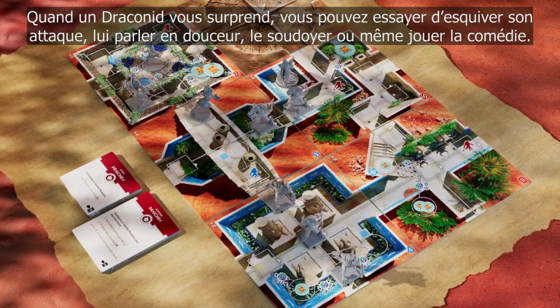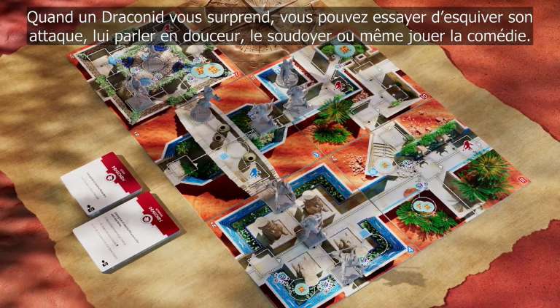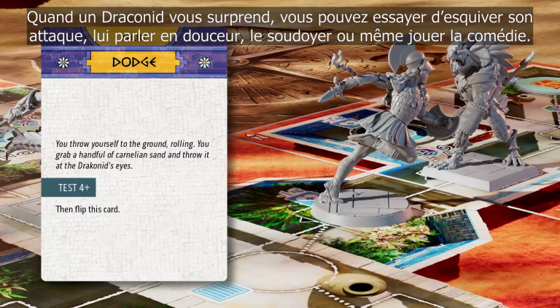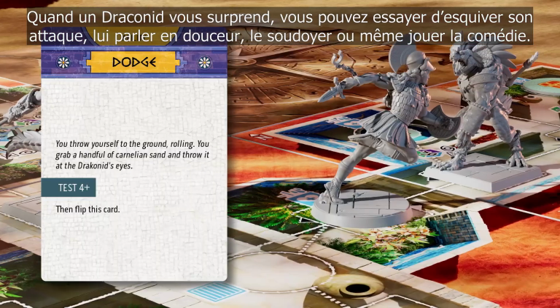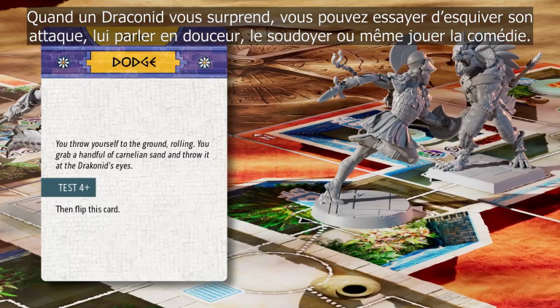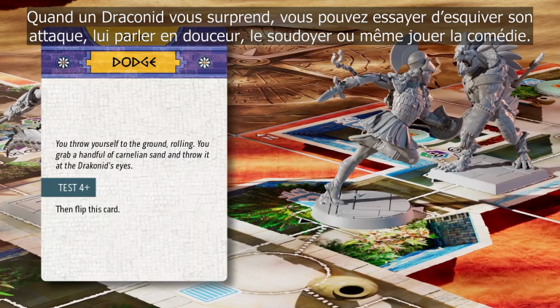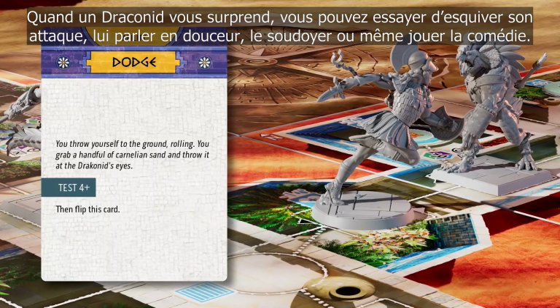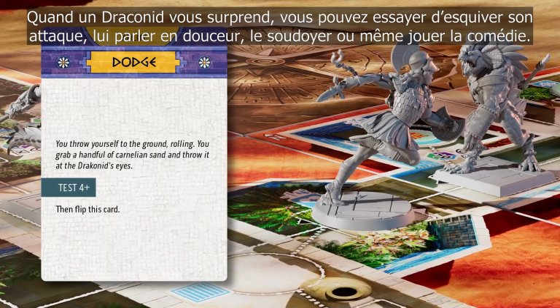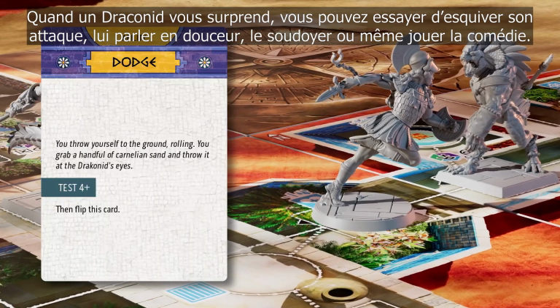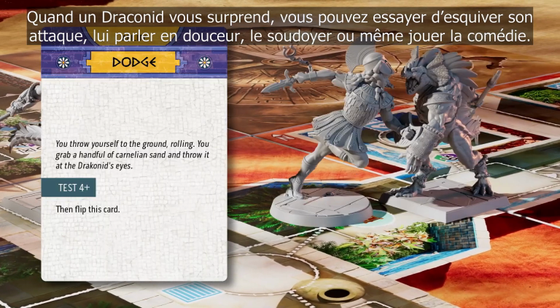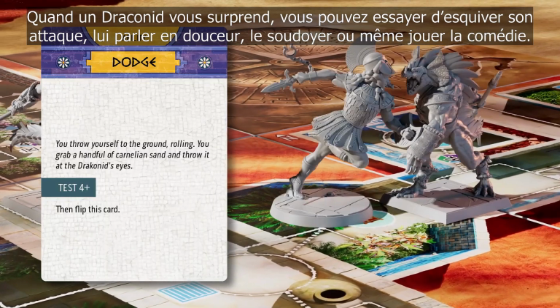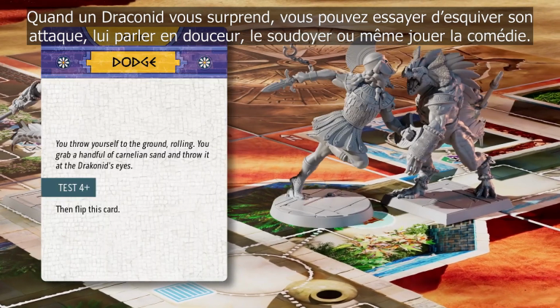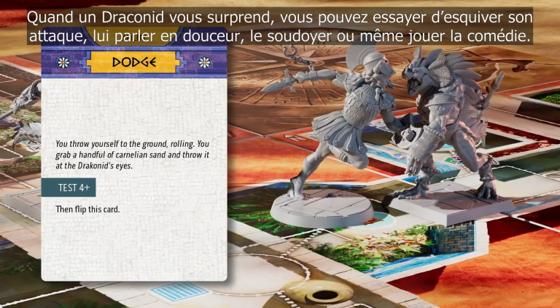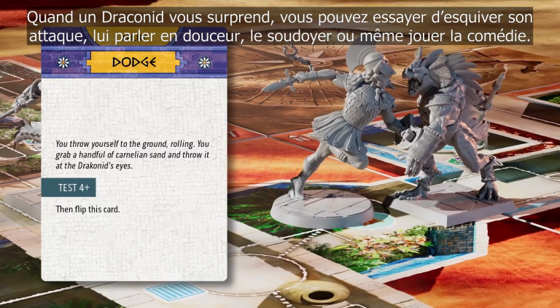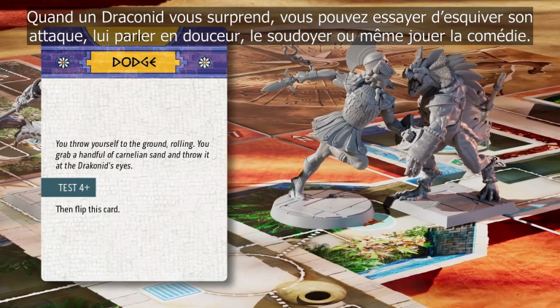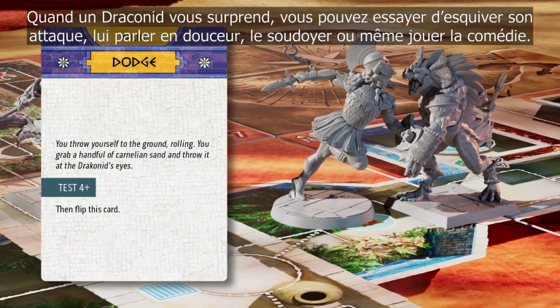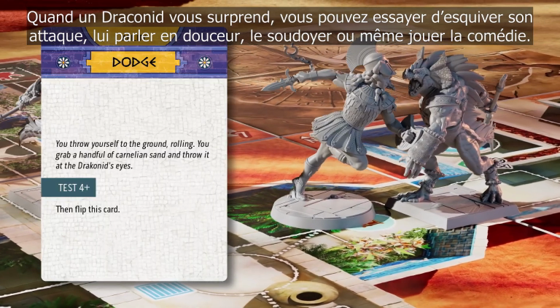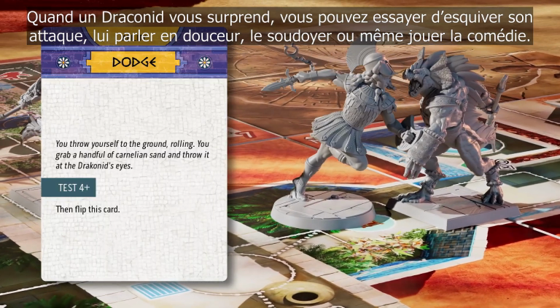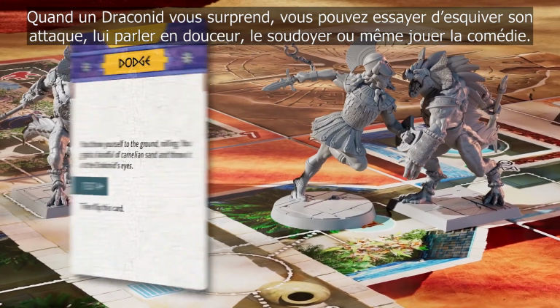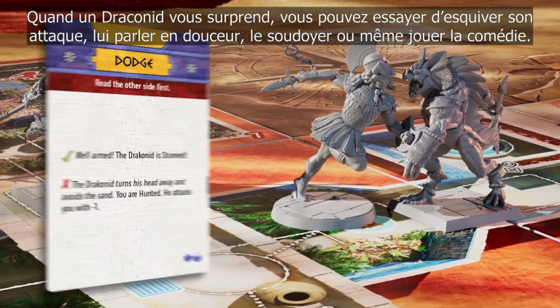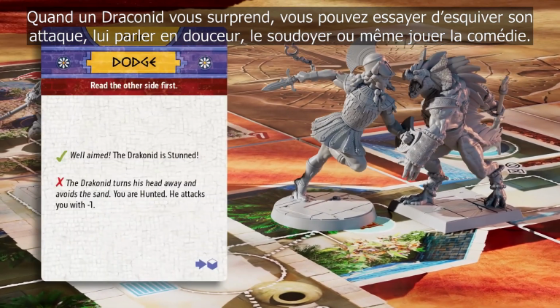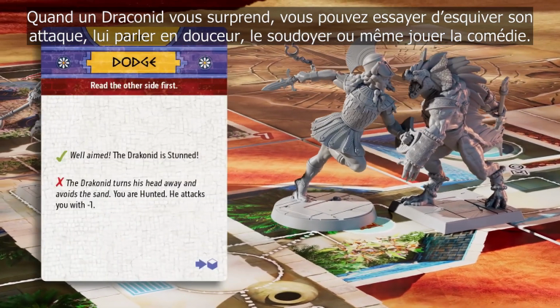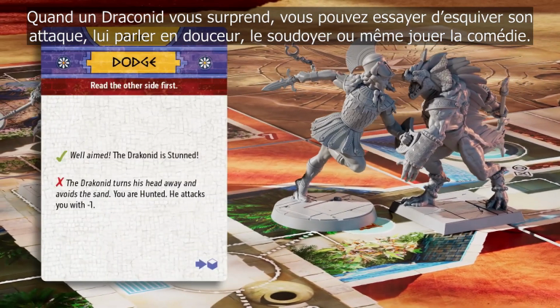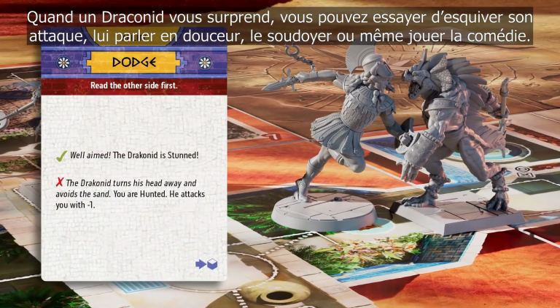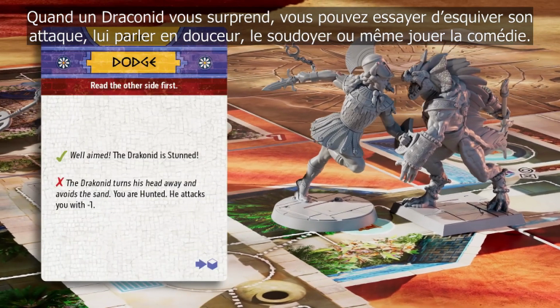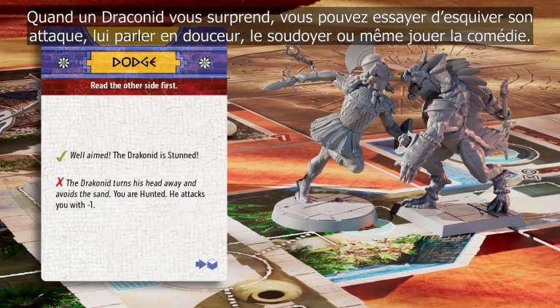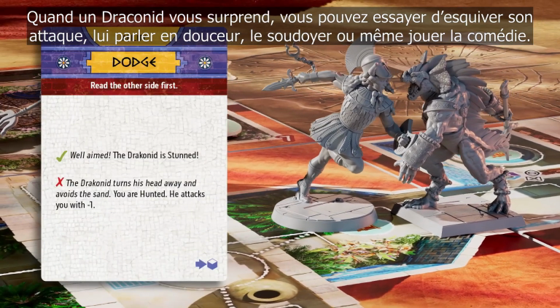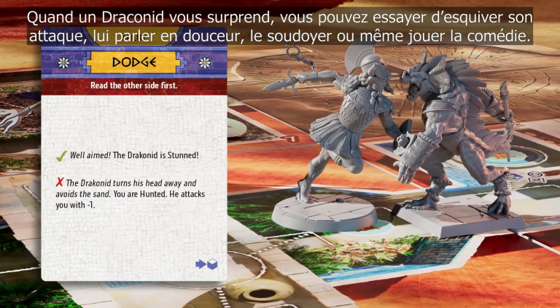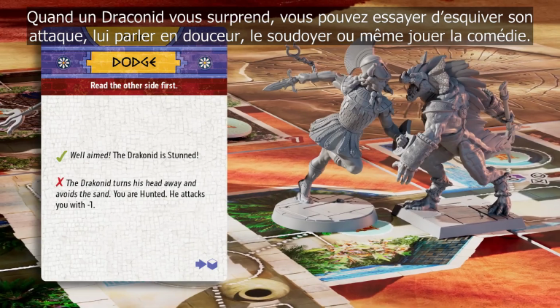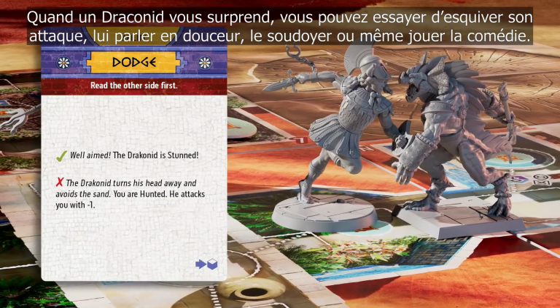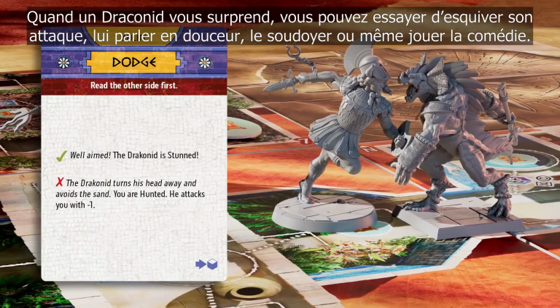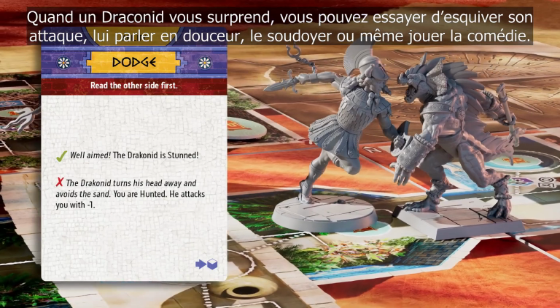When a Draconid surprises you, you can try to dodge his attack, smooth-talk him, bribe him, or even put on an act.